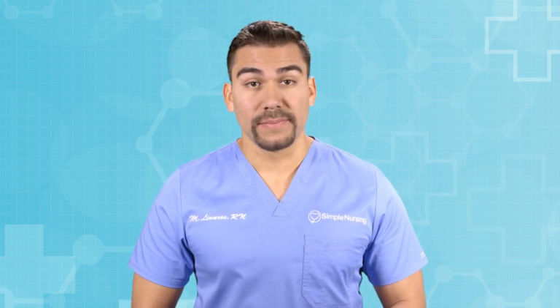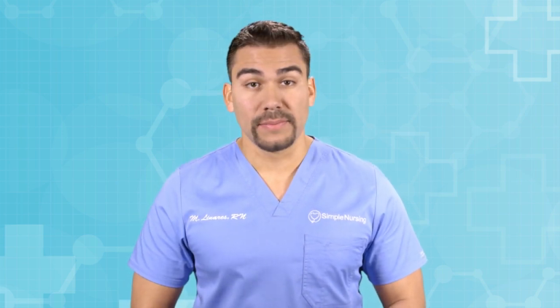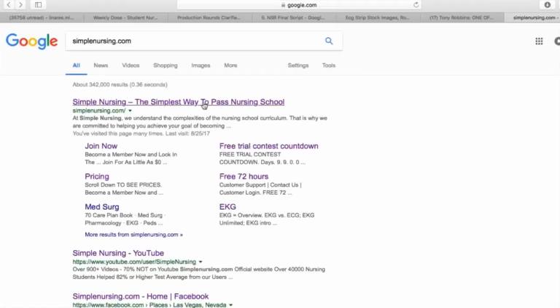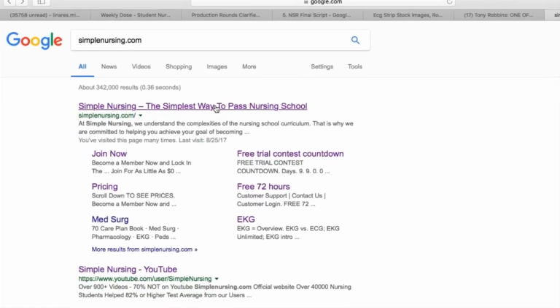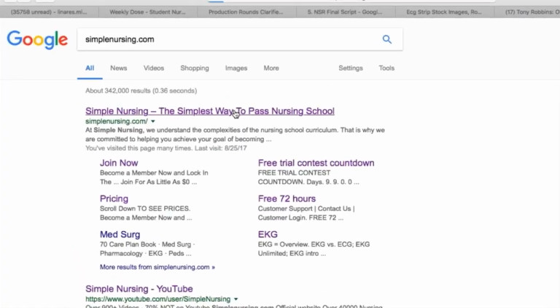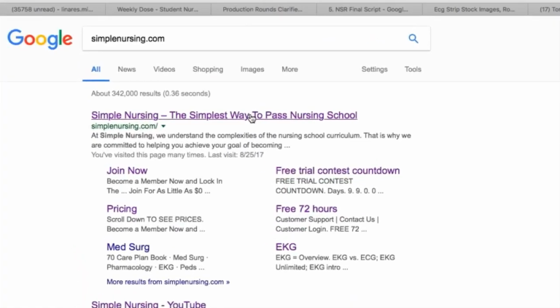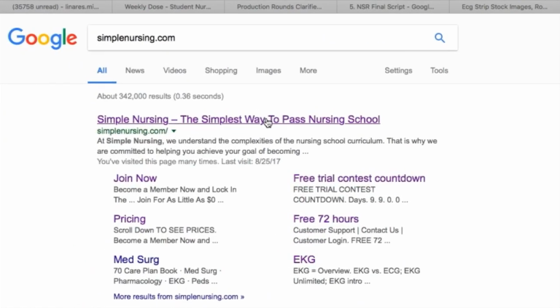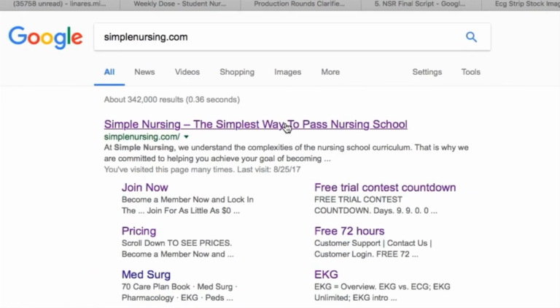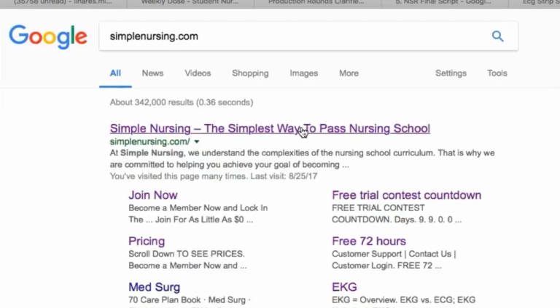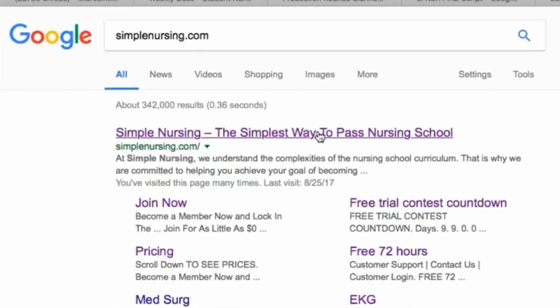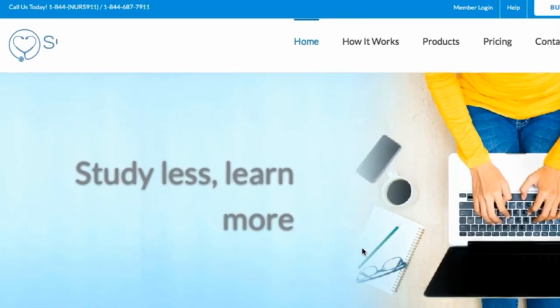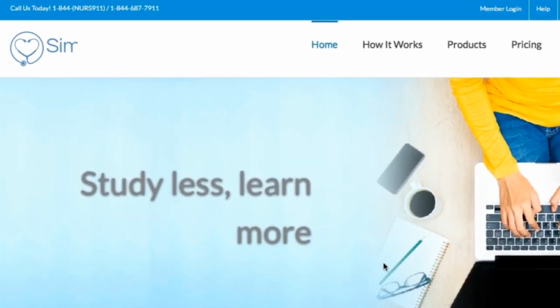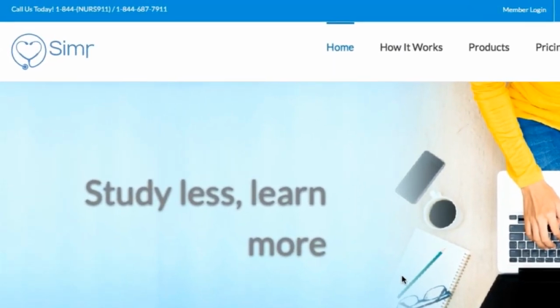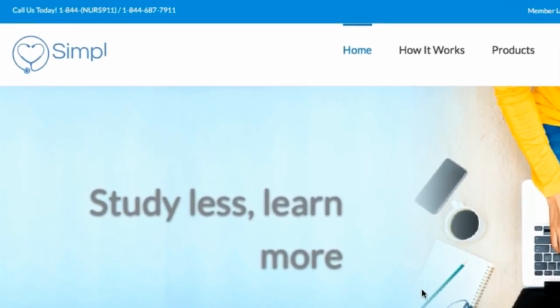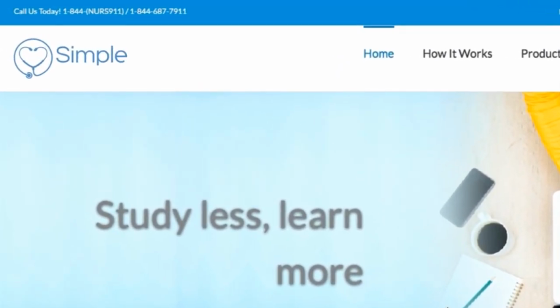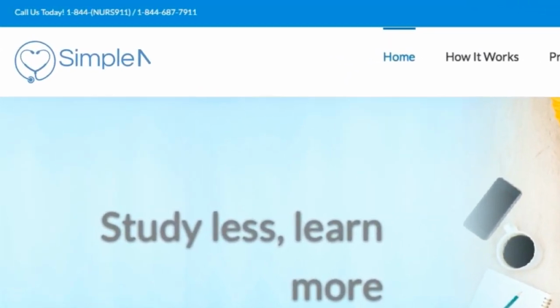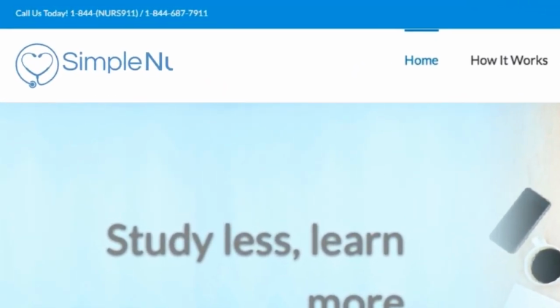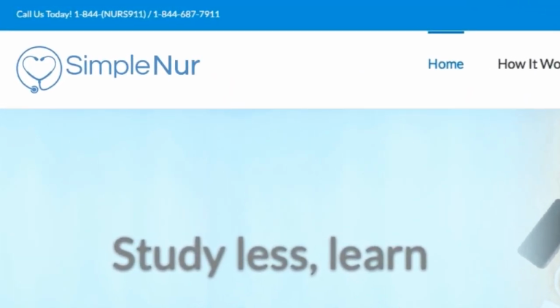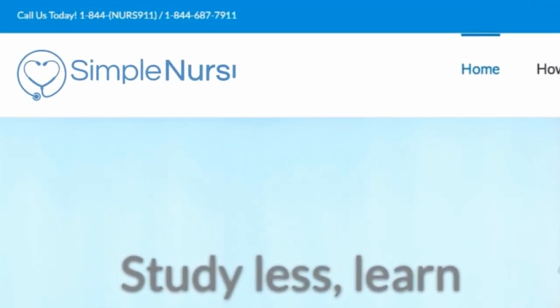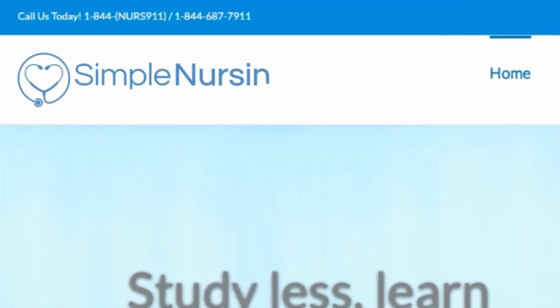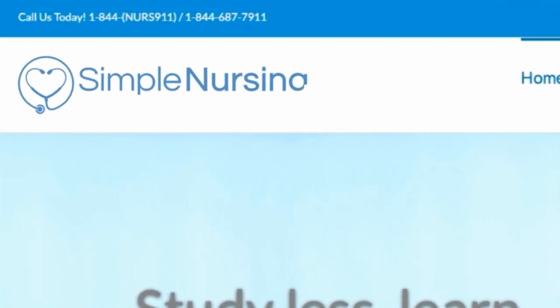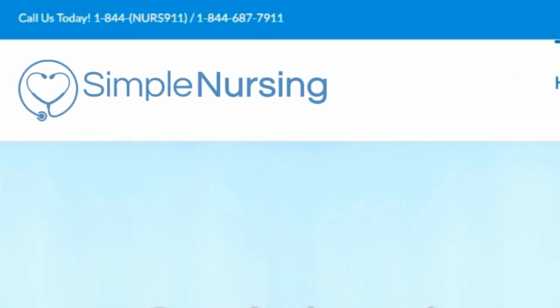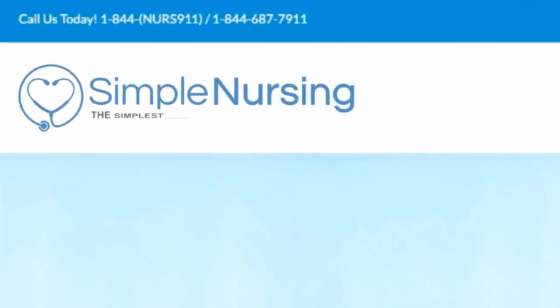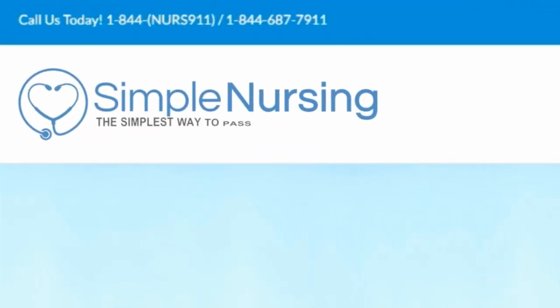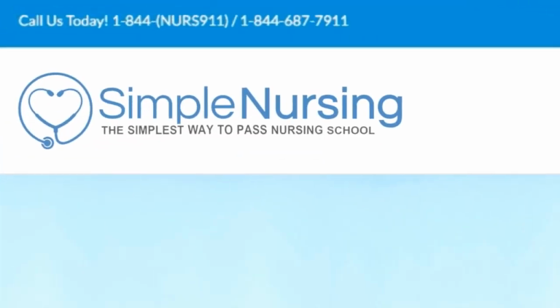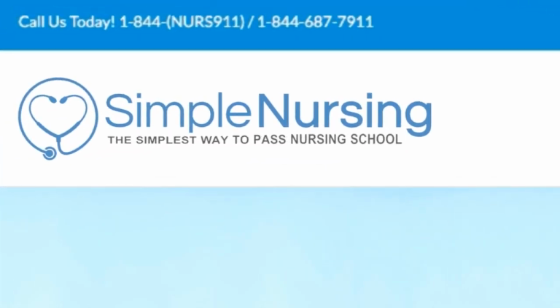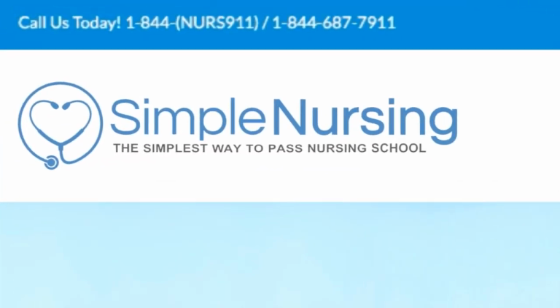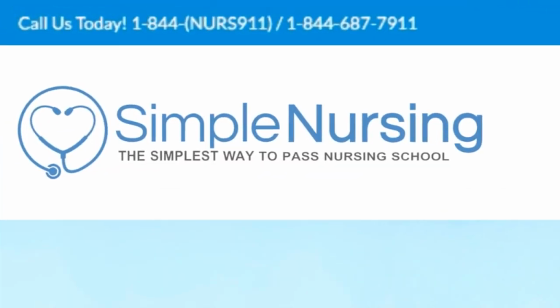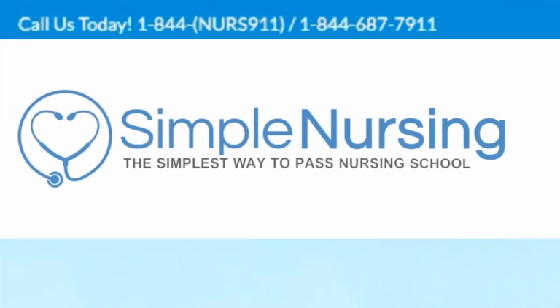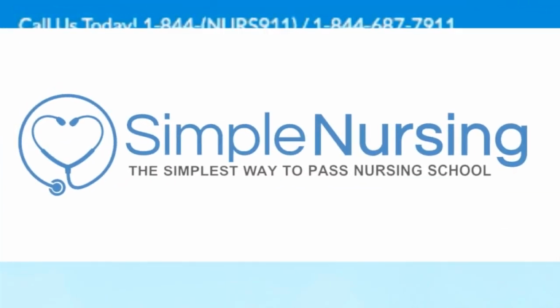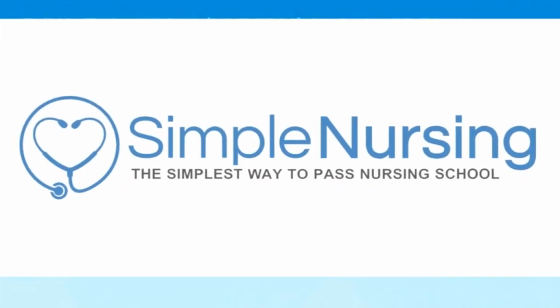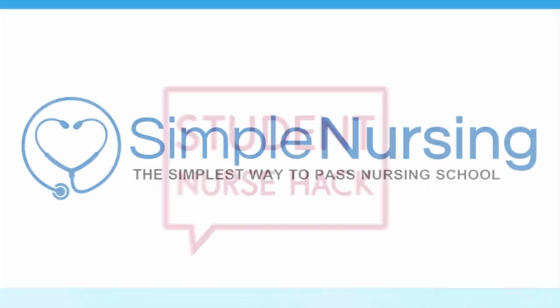For more student nurse hacks, visit us at simplenursing.com — the simplest way to pass nursing school.